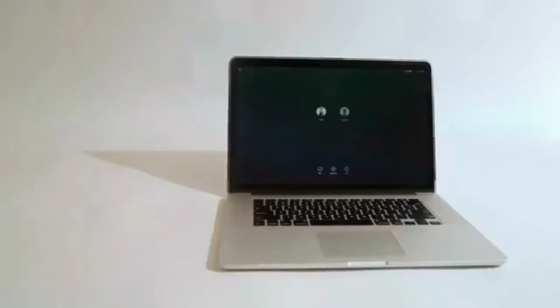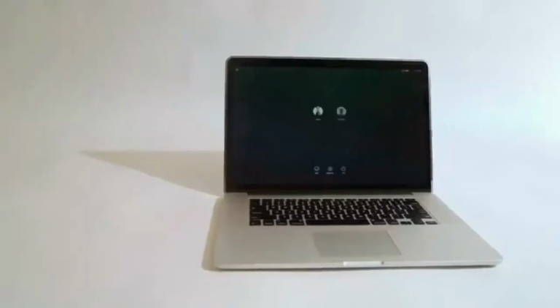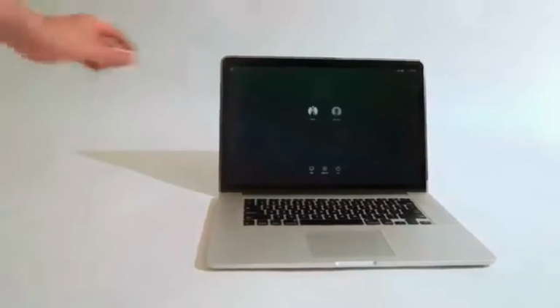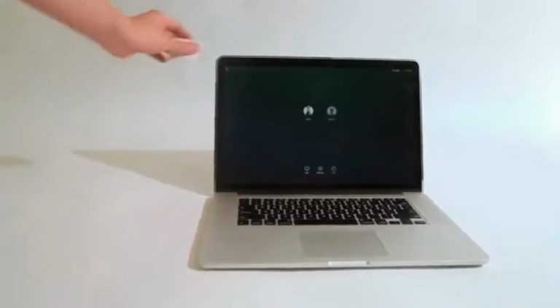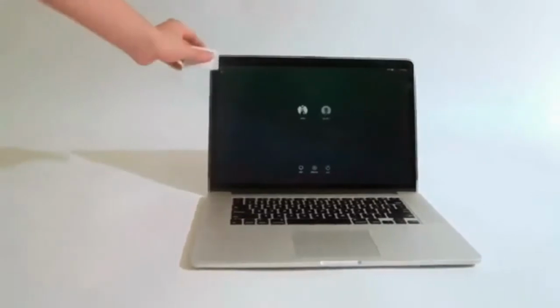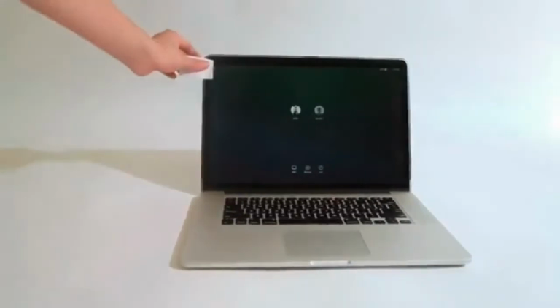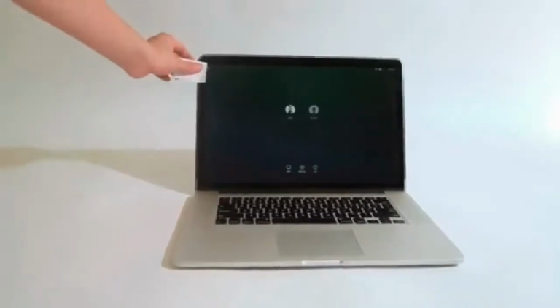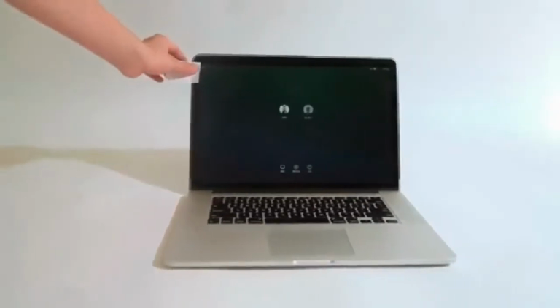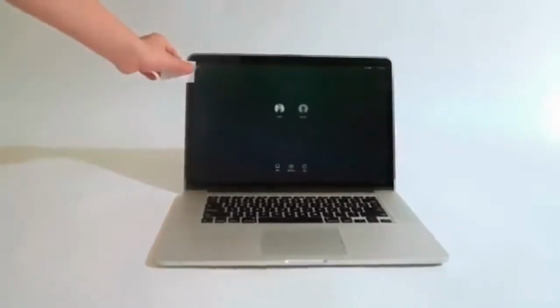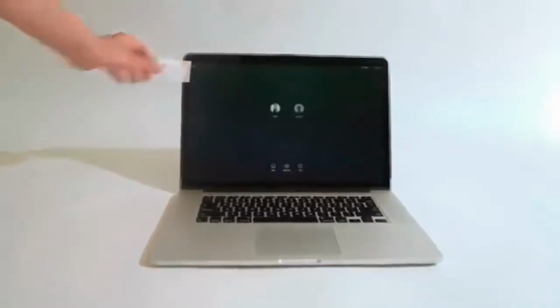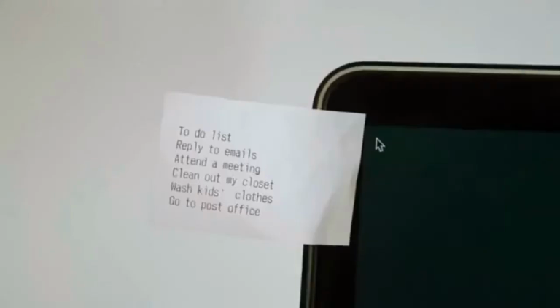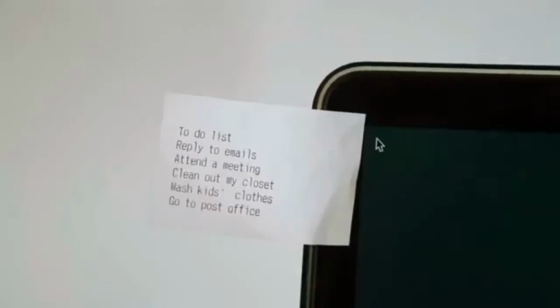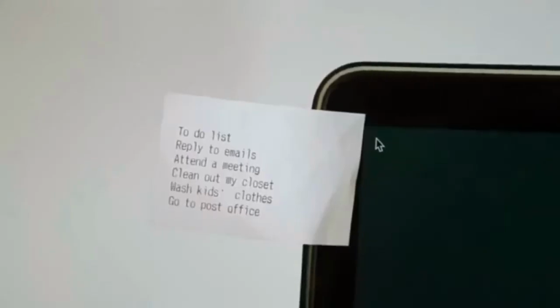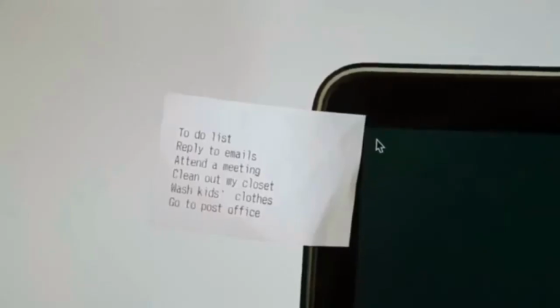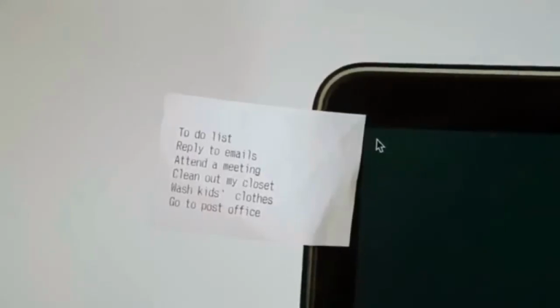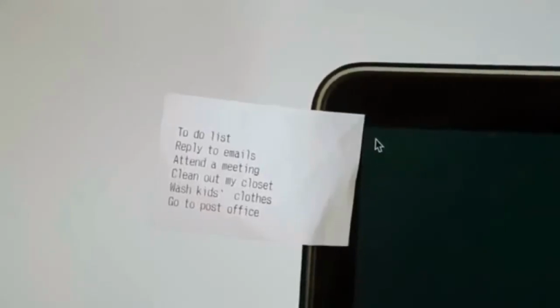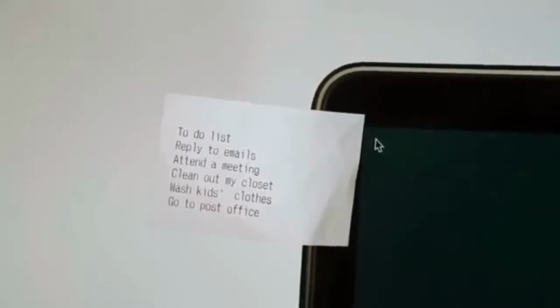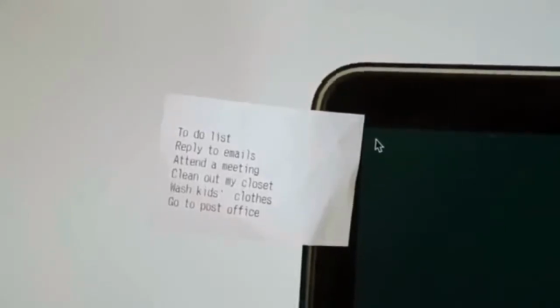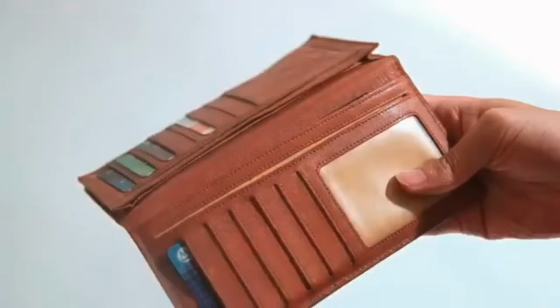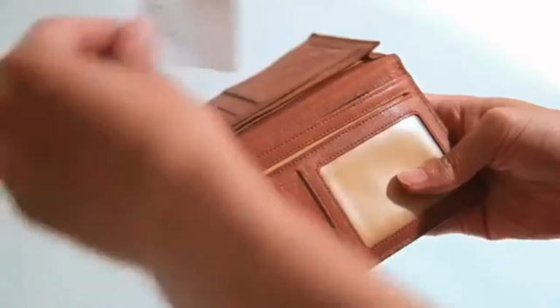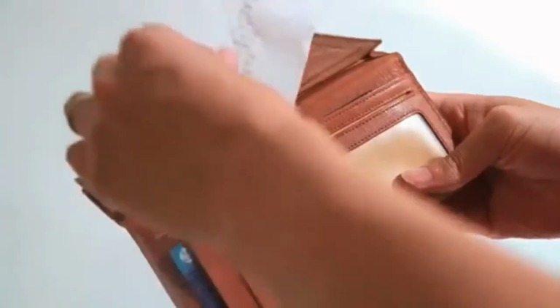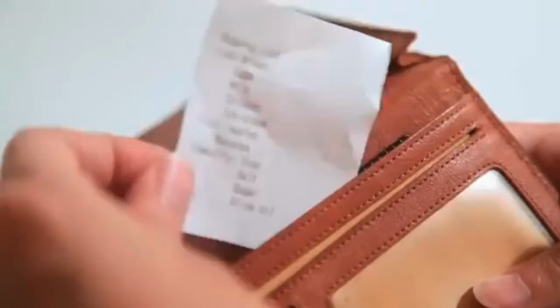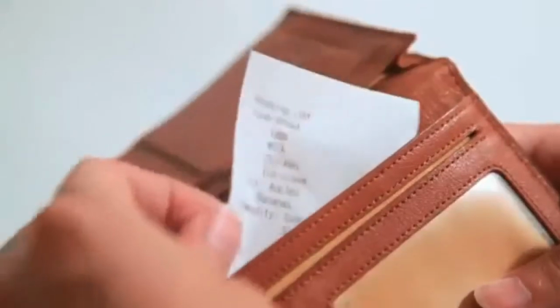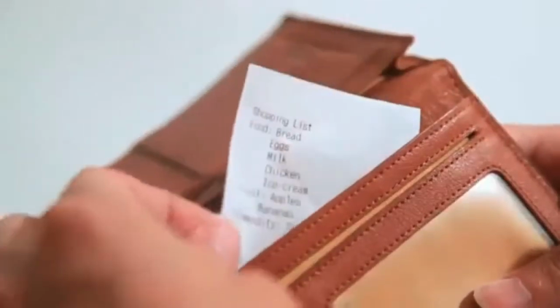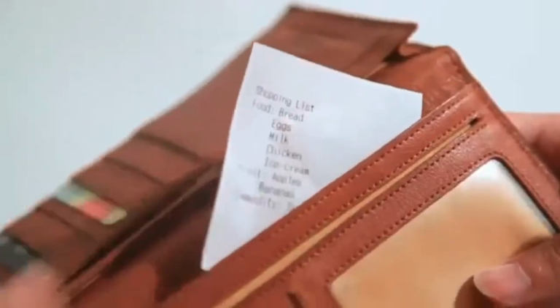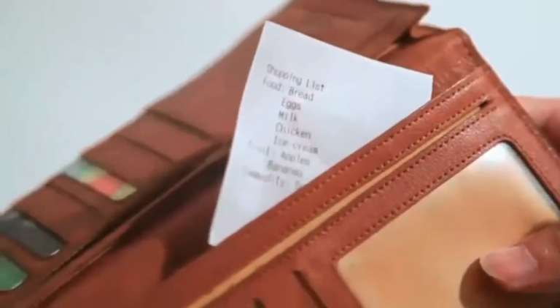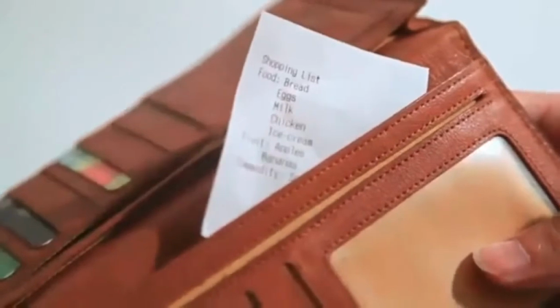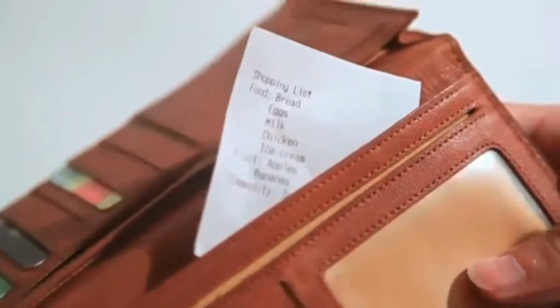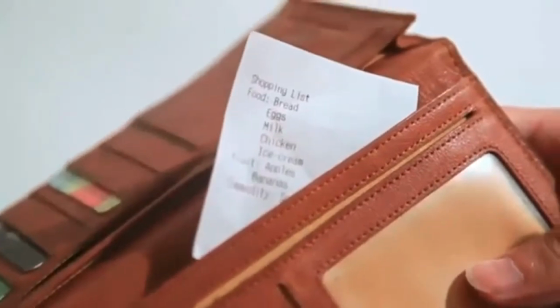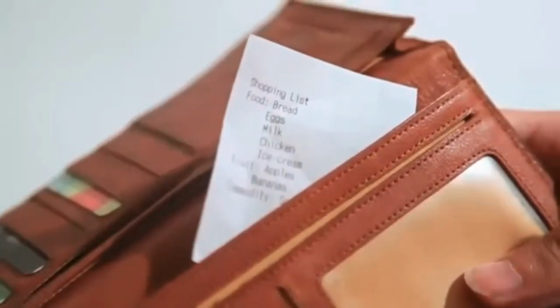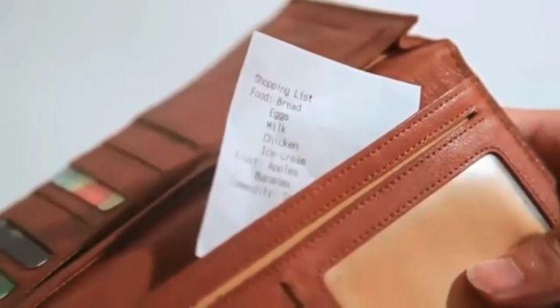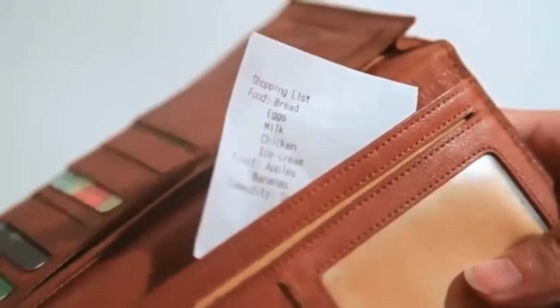You can print your daily to-do list and stick it on the monitor. You could also print a shopping list and put it in your wallet.